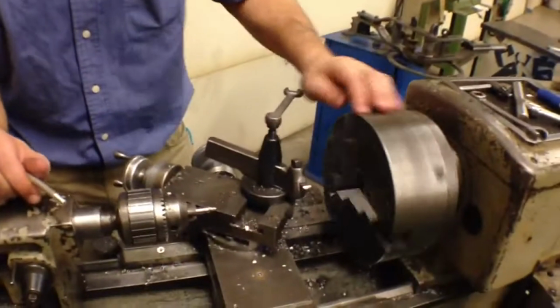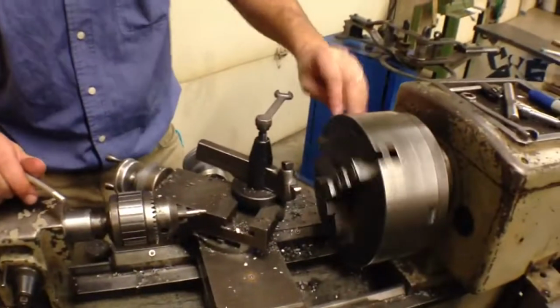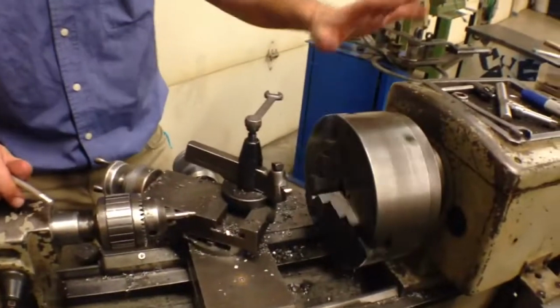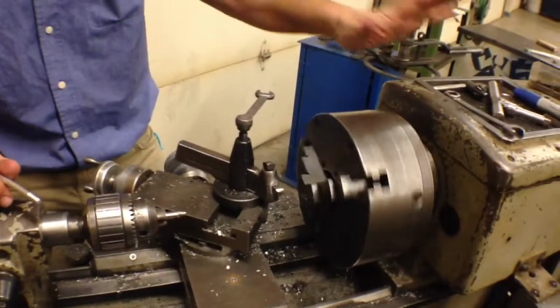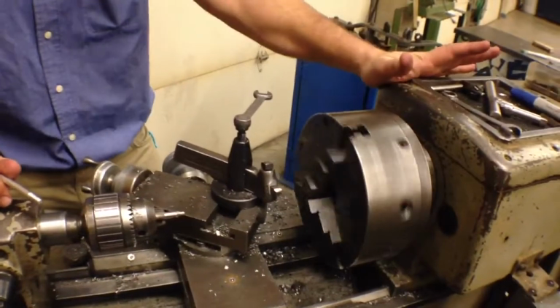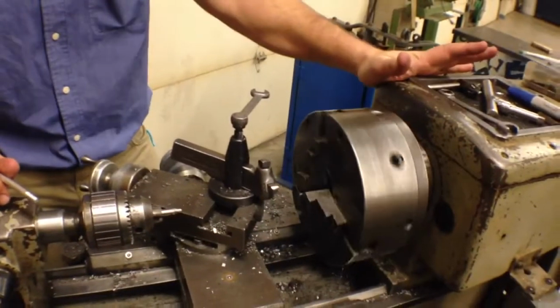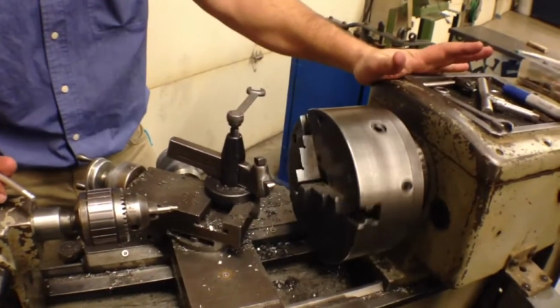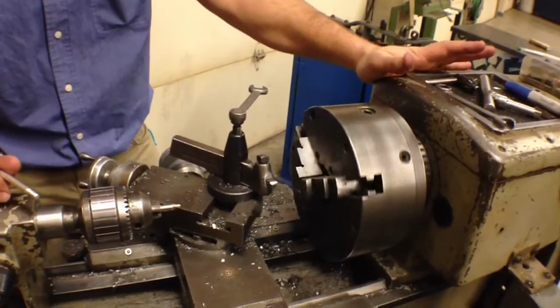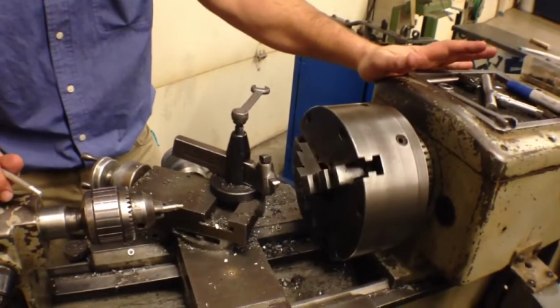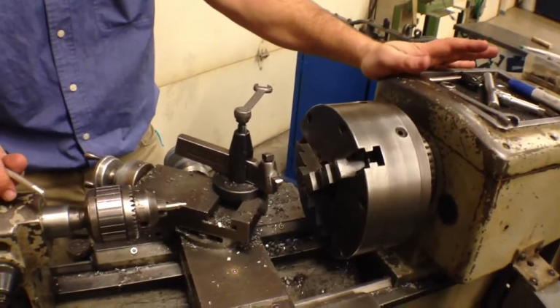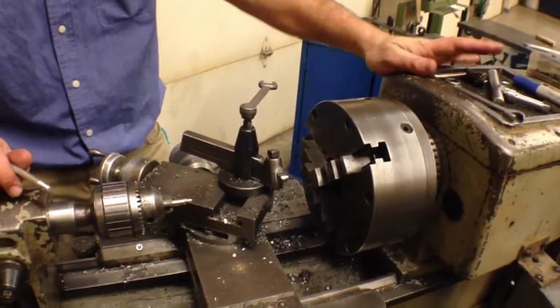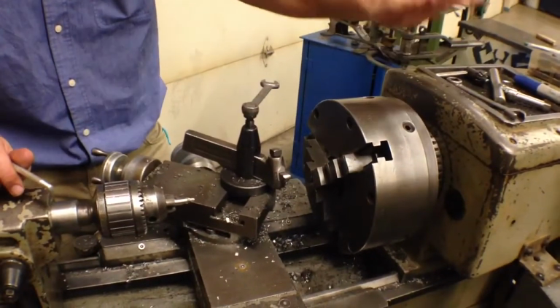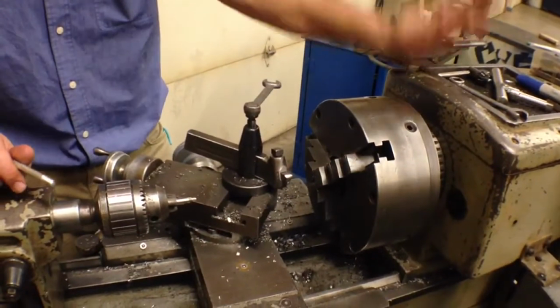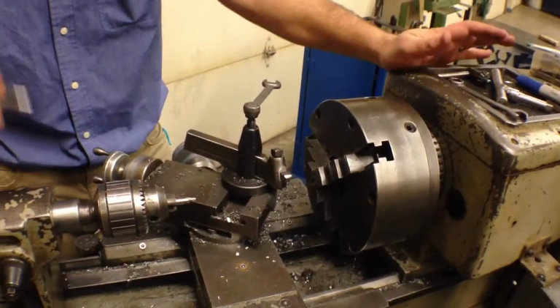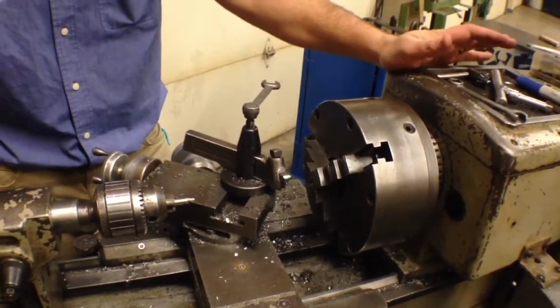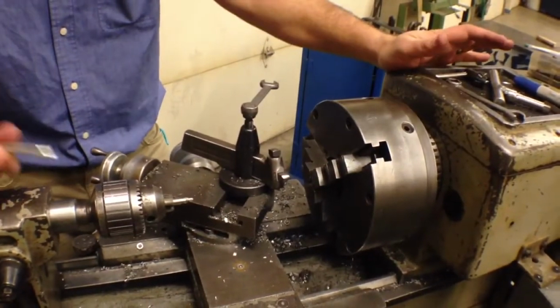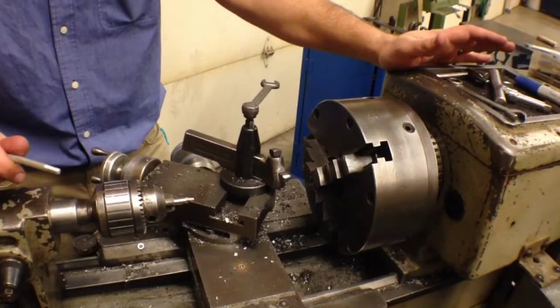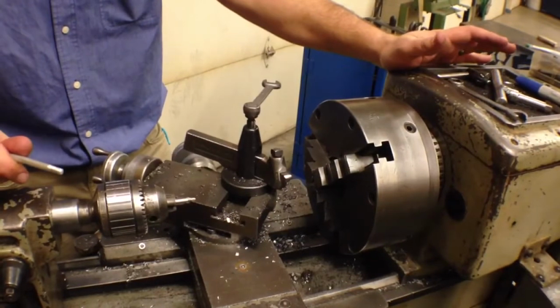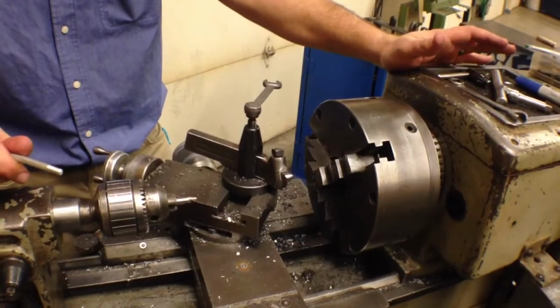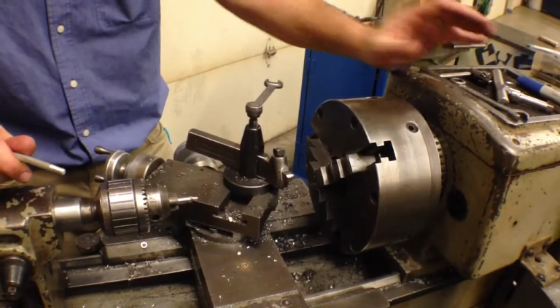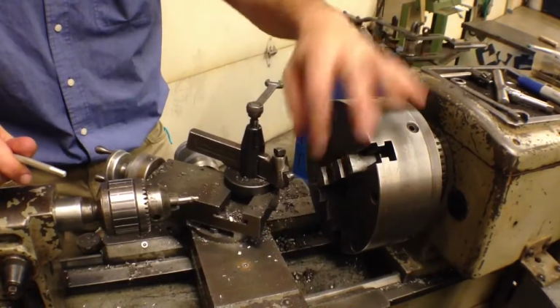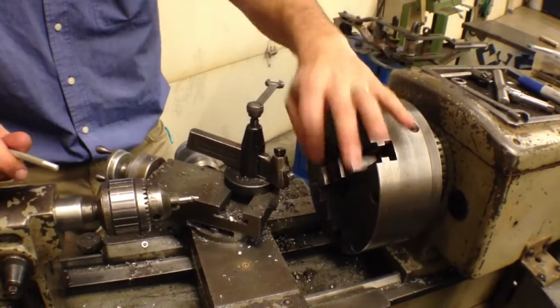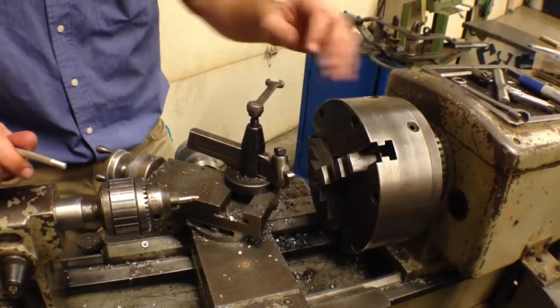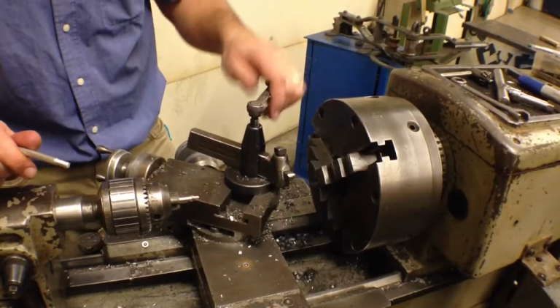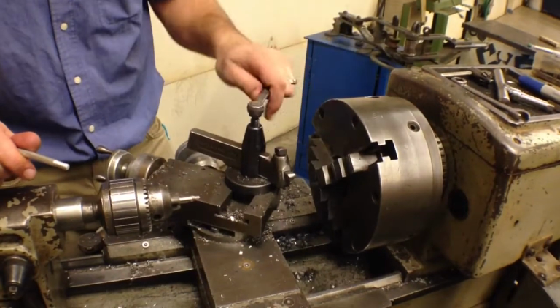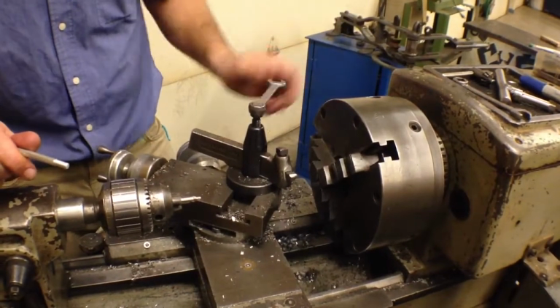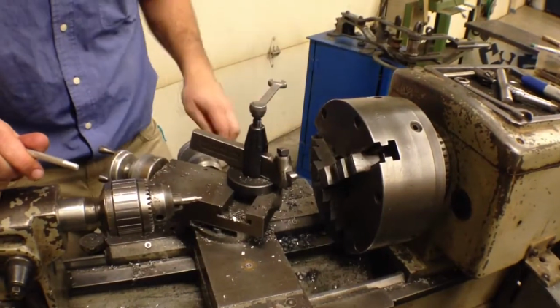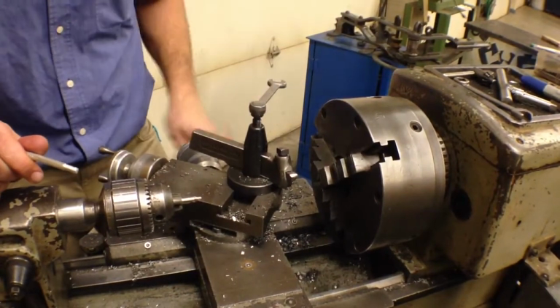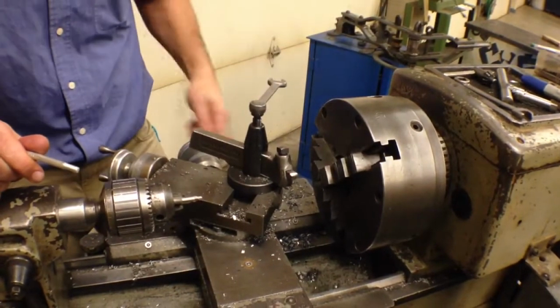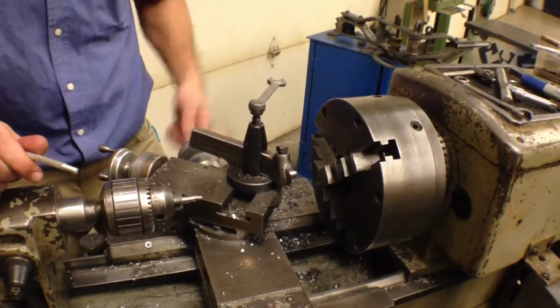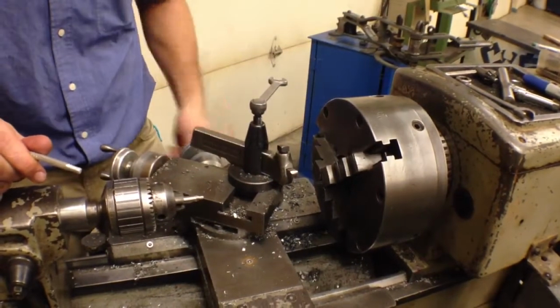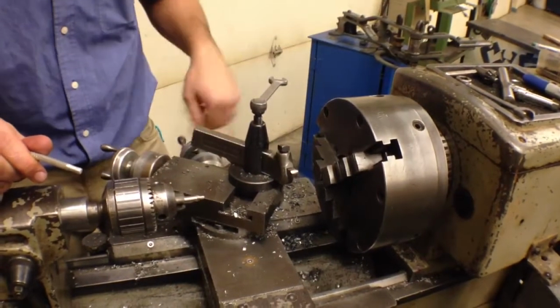We've got our lathe — you should be familiar with the terminology: headstock, tailstock, three-jaw chuck, this is the cross feed, tool holder.